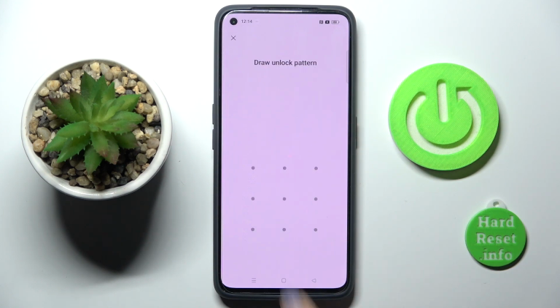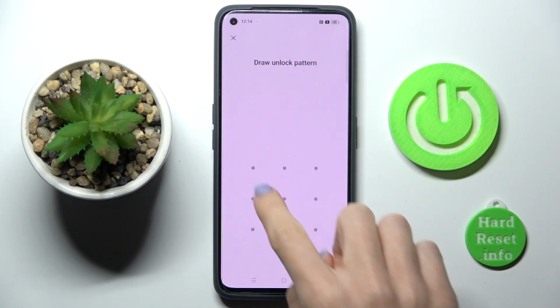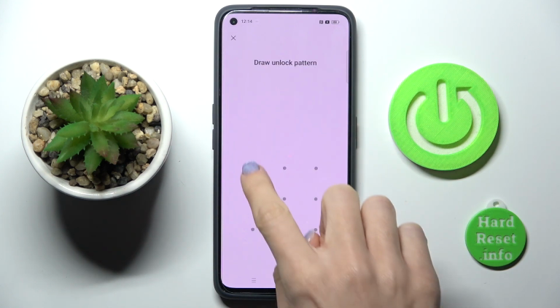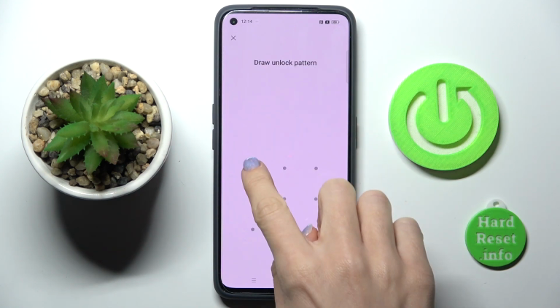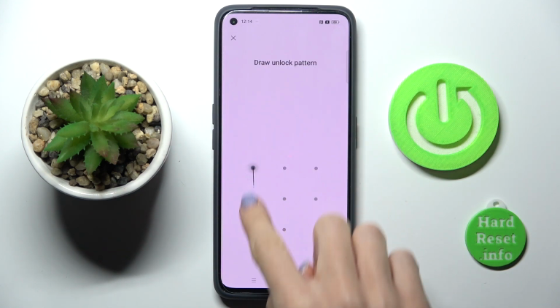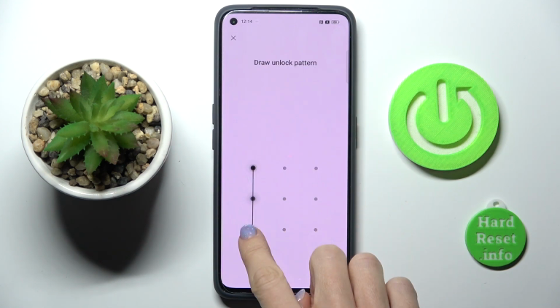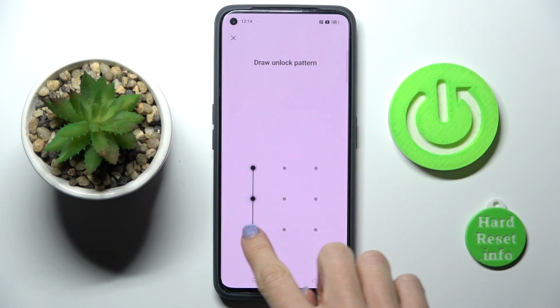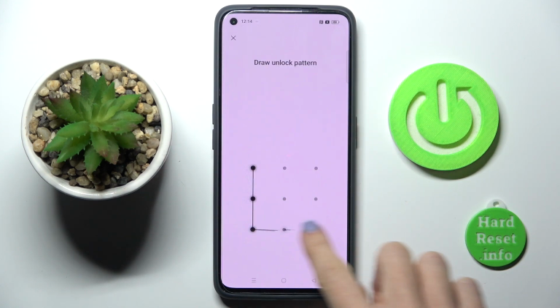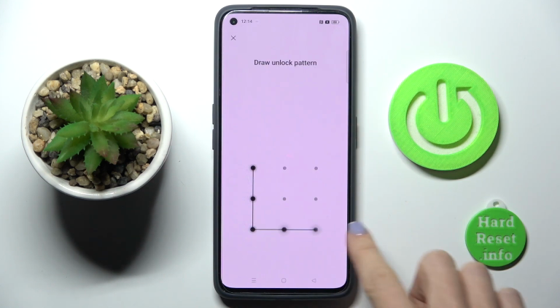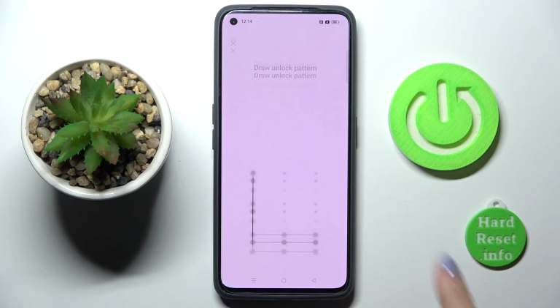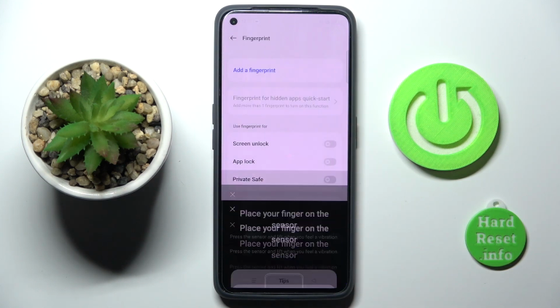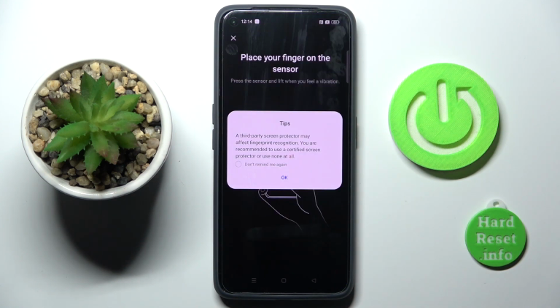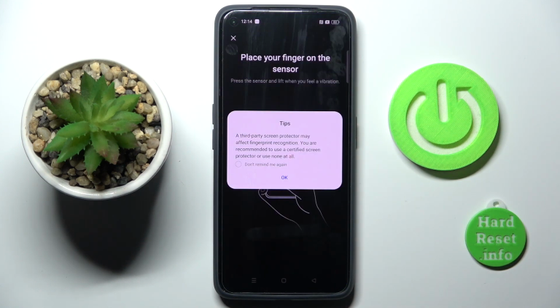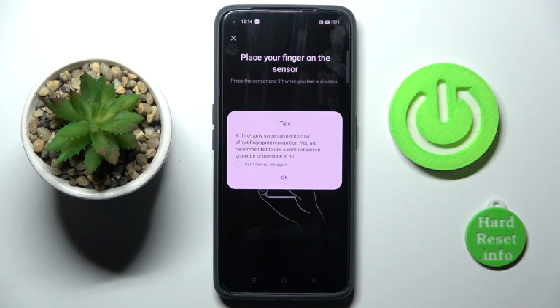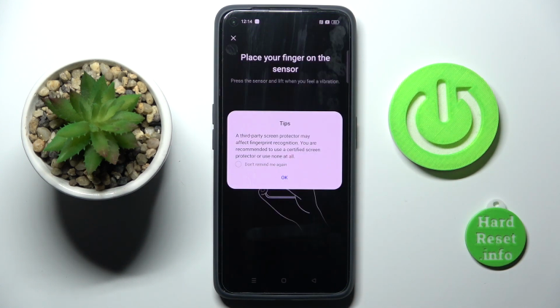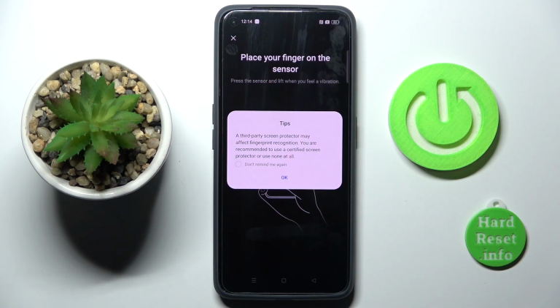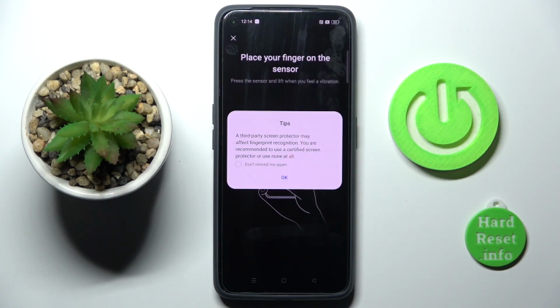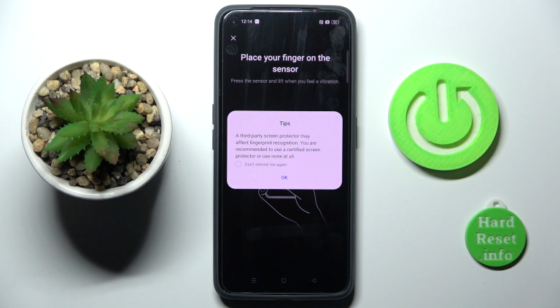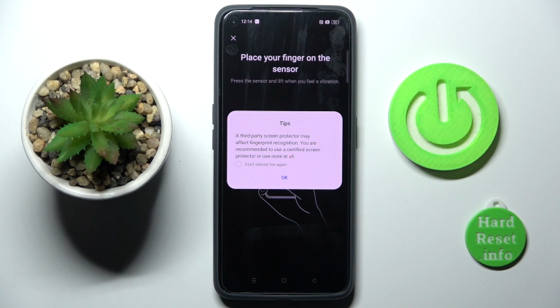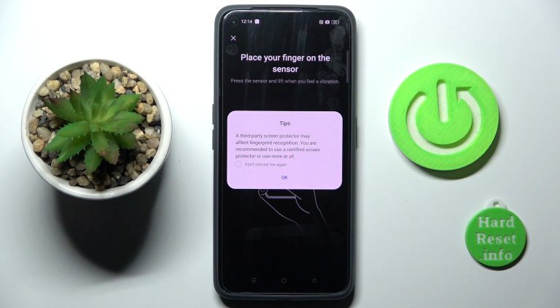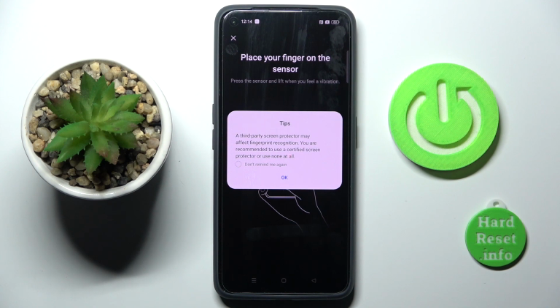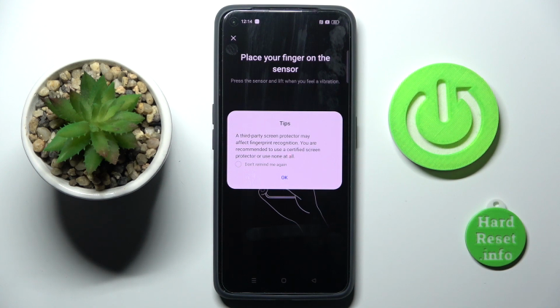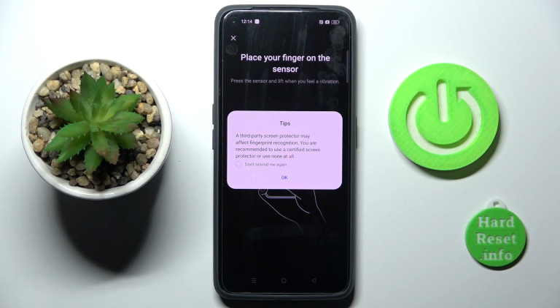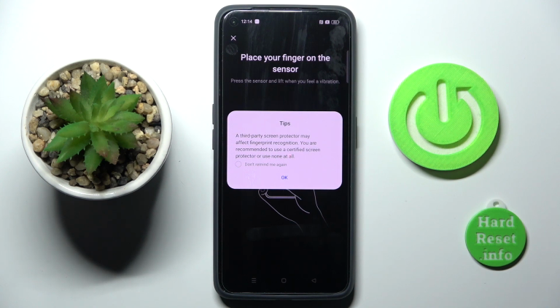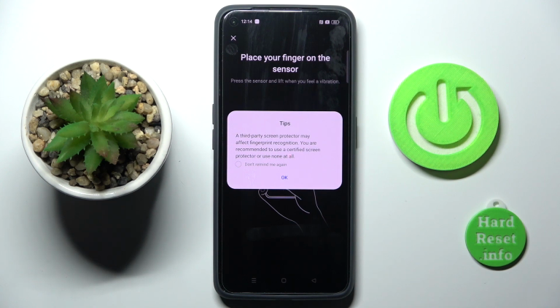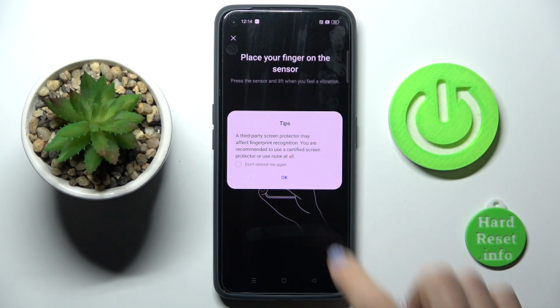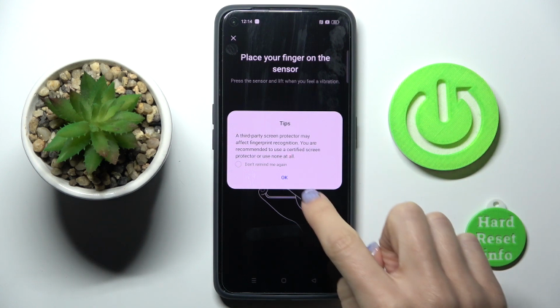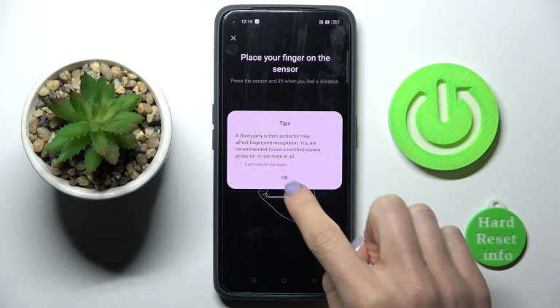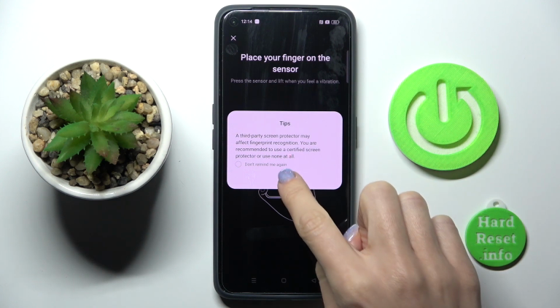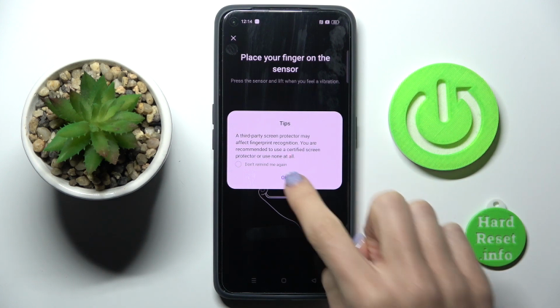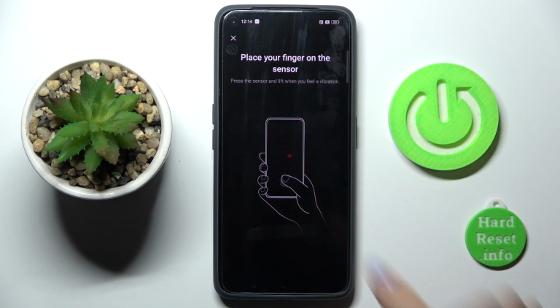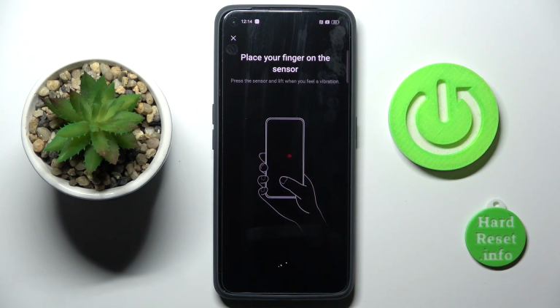Draw an unlock pattern if you already have one, and if not, you will have to provide a new one. Tap on OK.